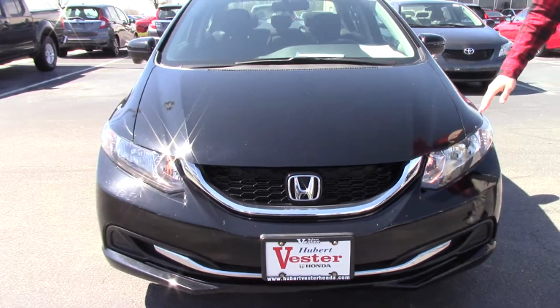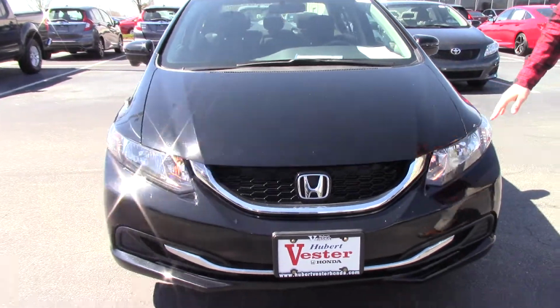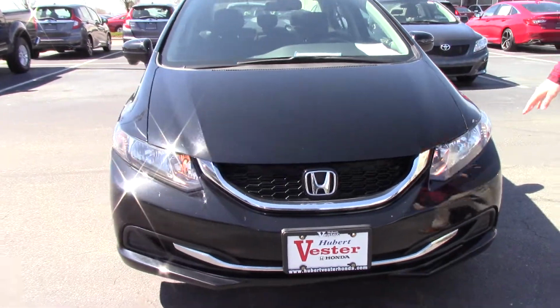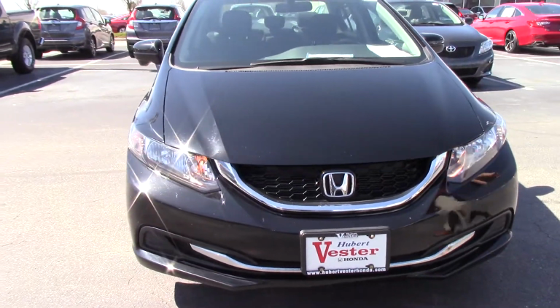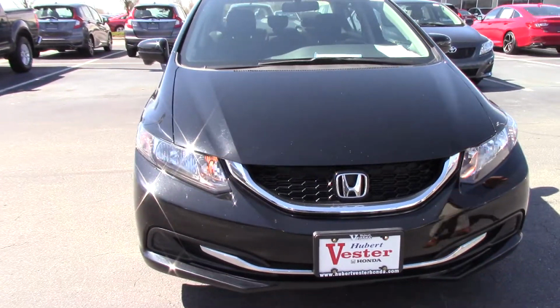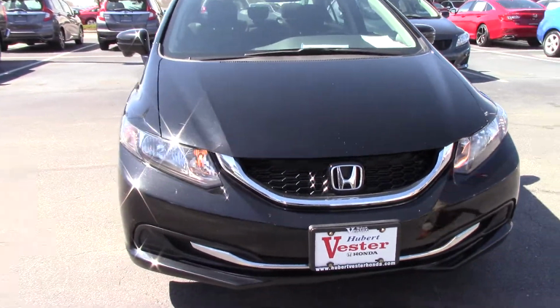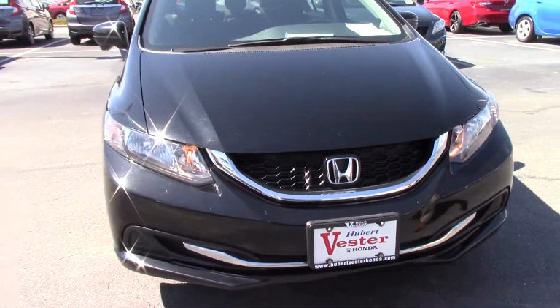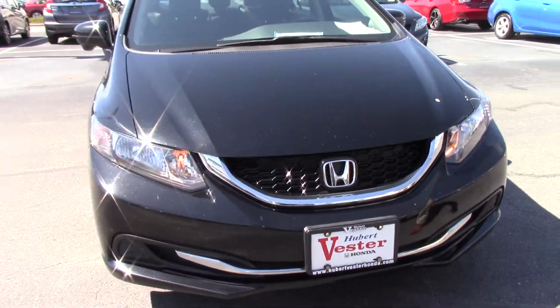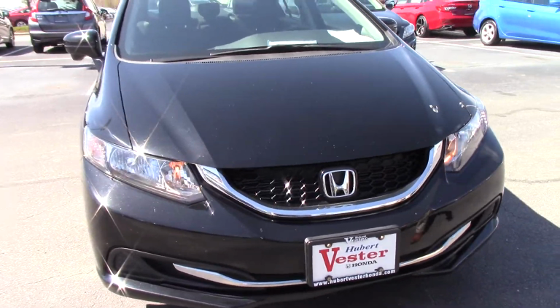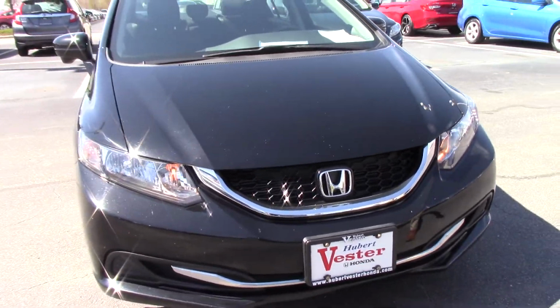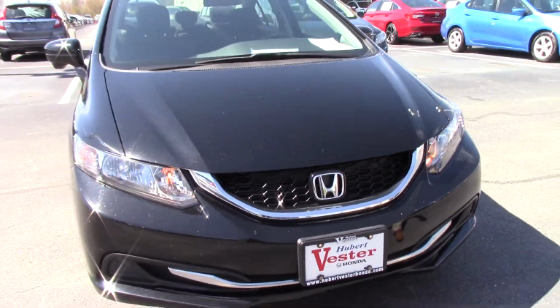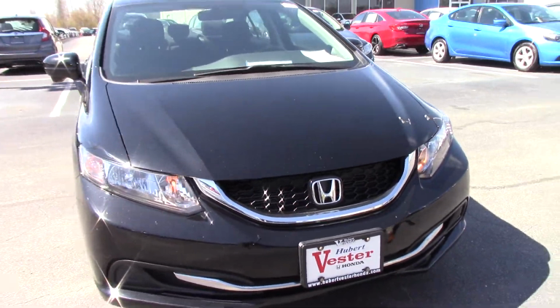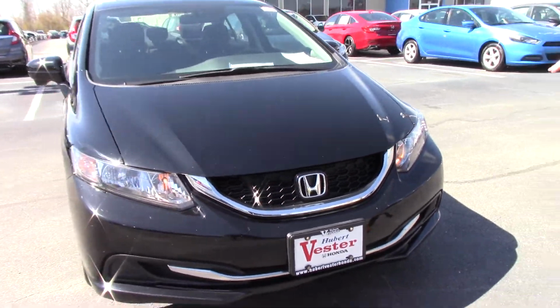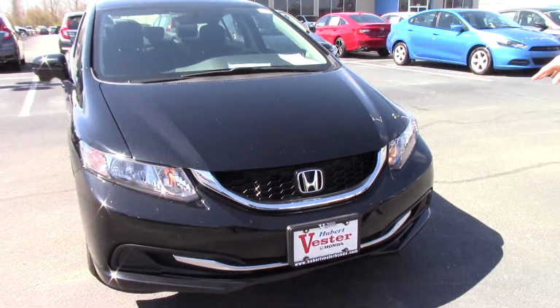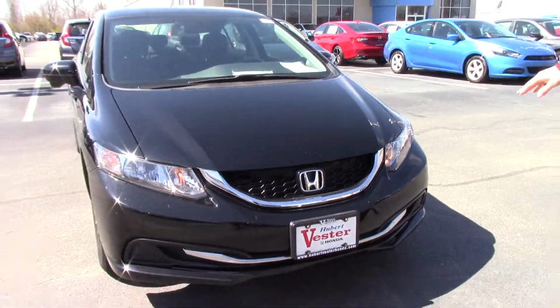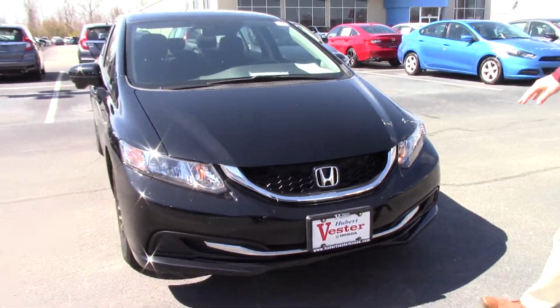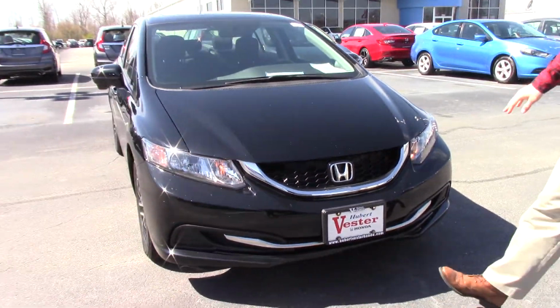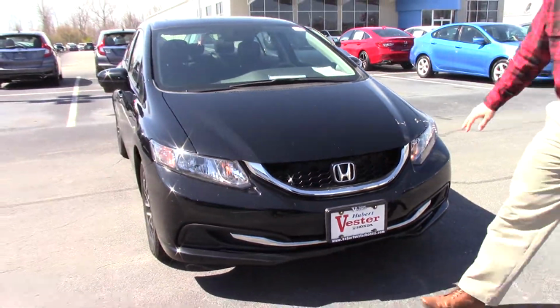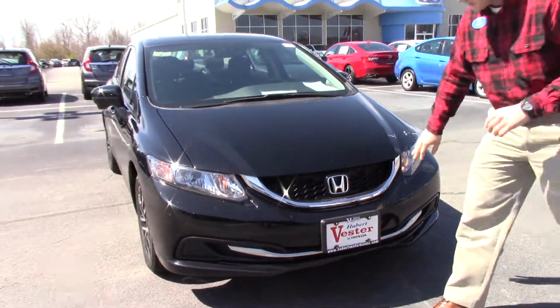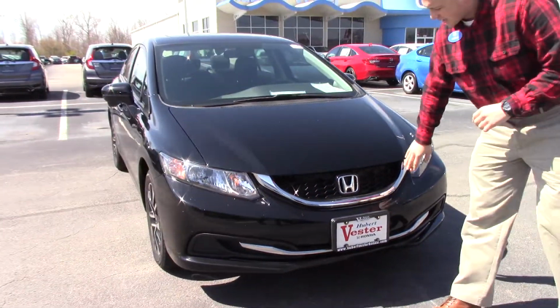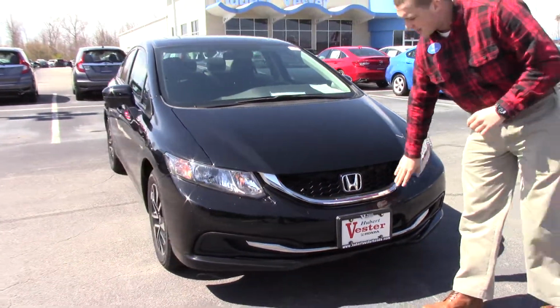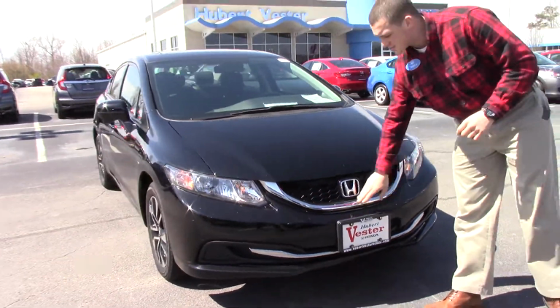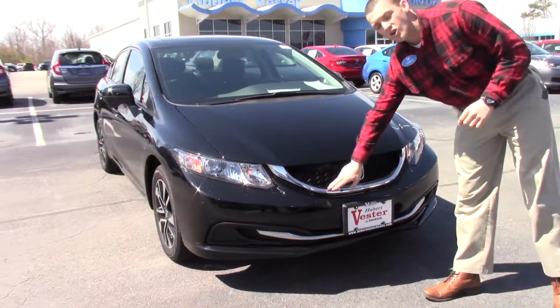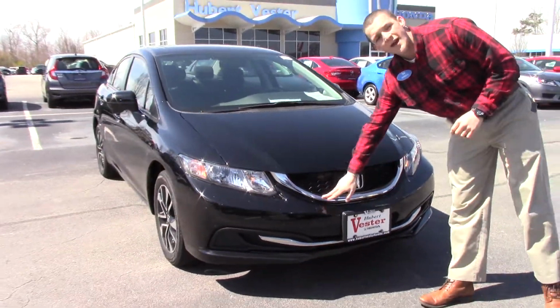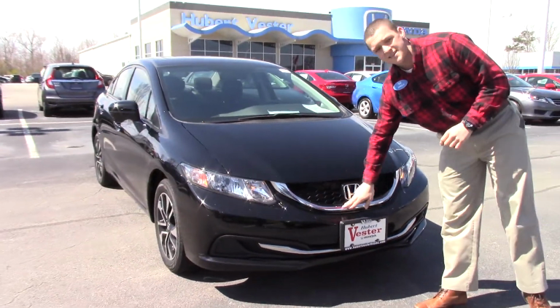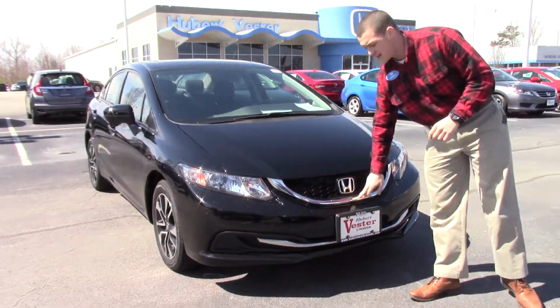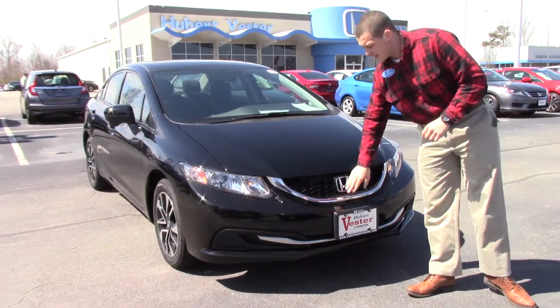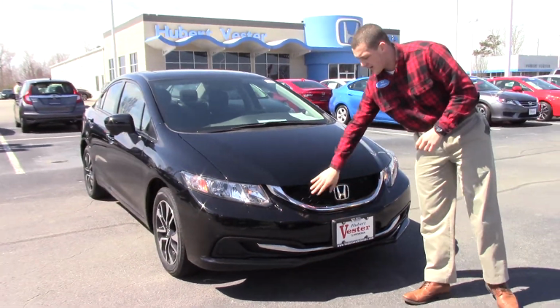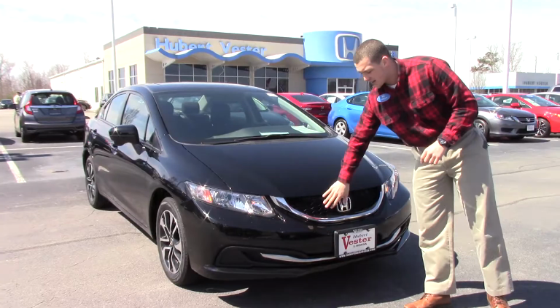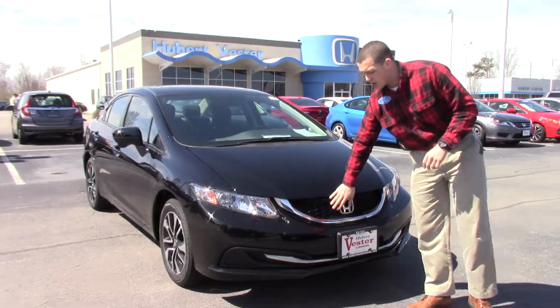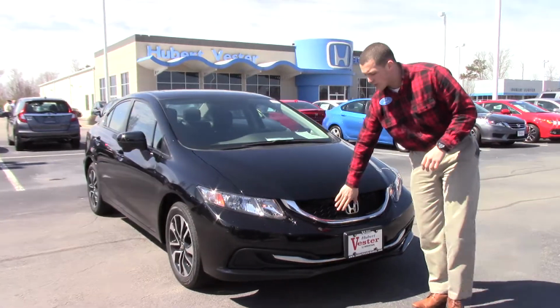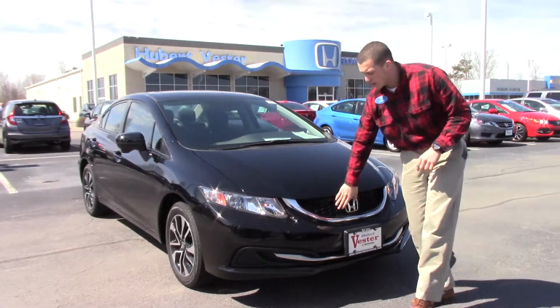Up here in the front, we have some of the halogen headlights, a nice chrome accent, and the honeycomb grille.